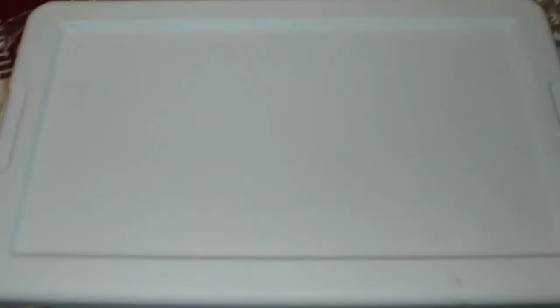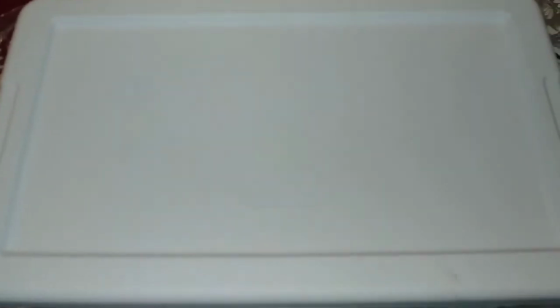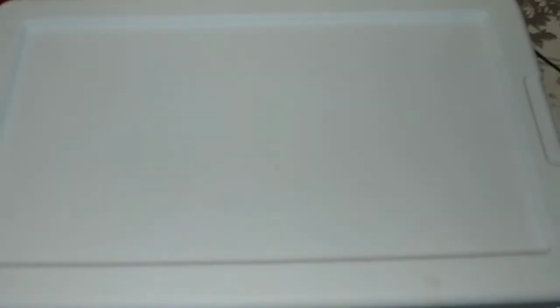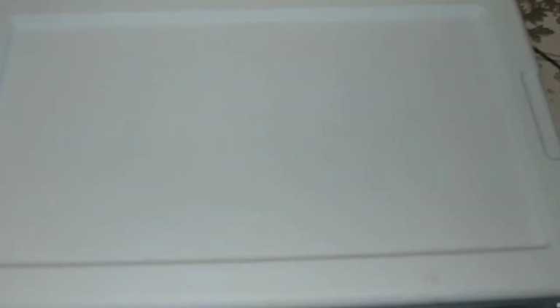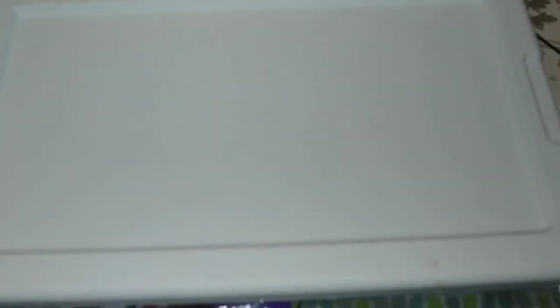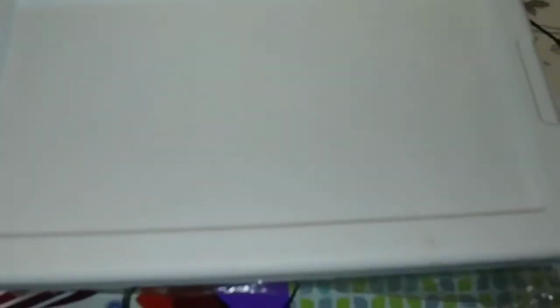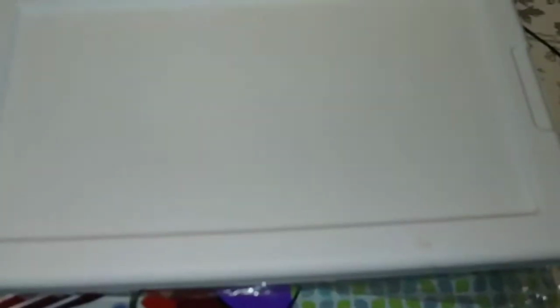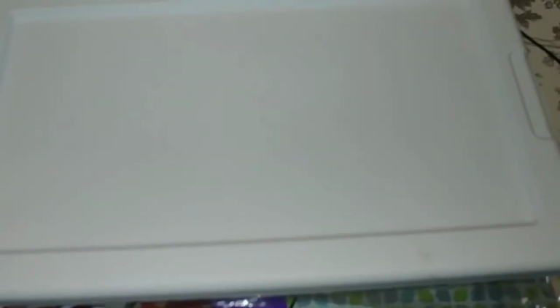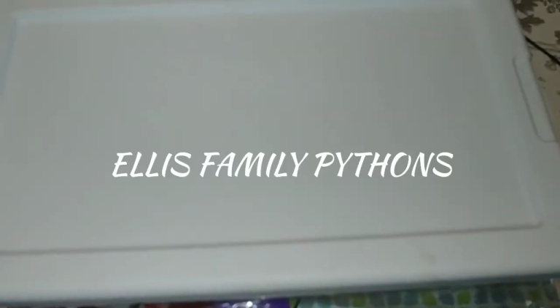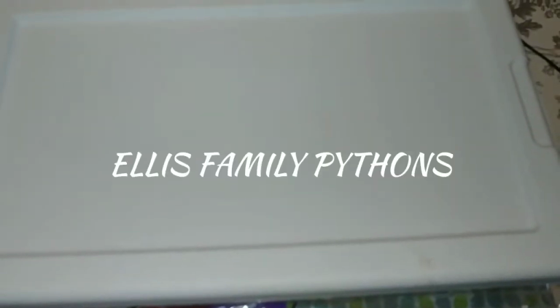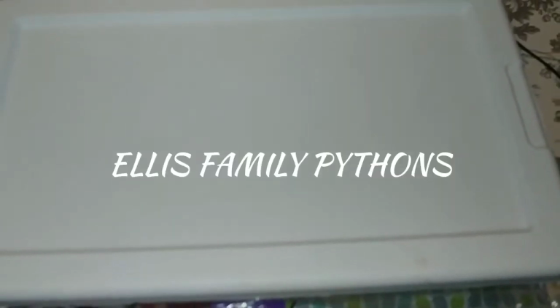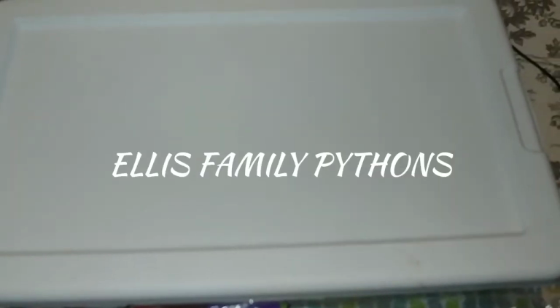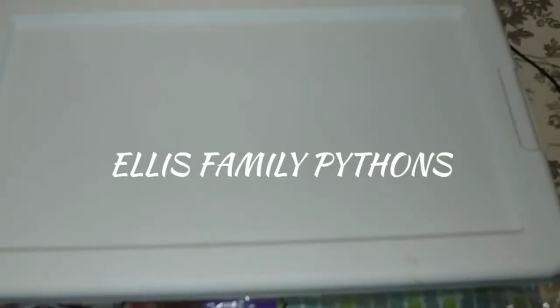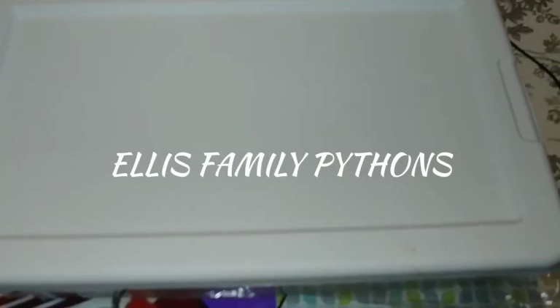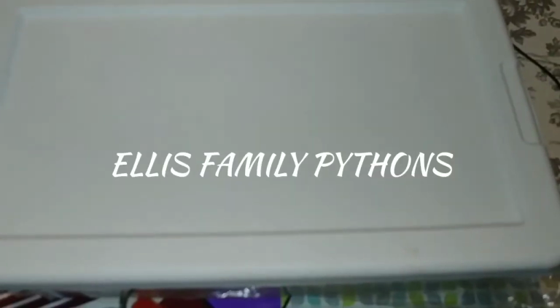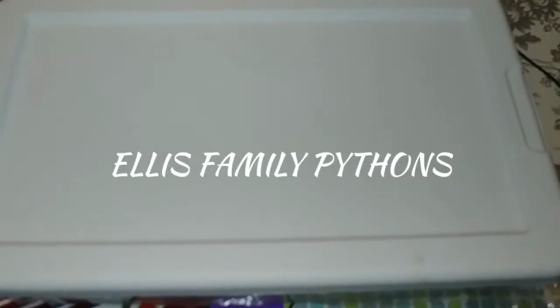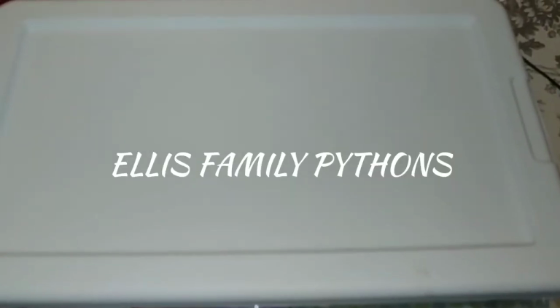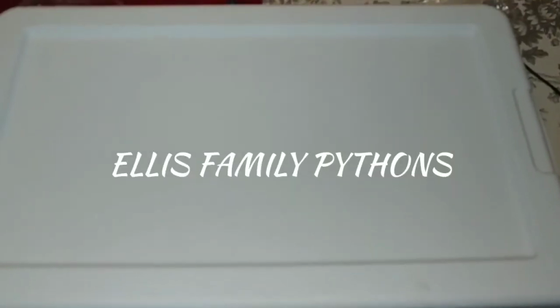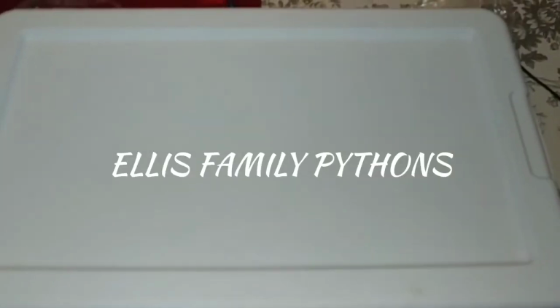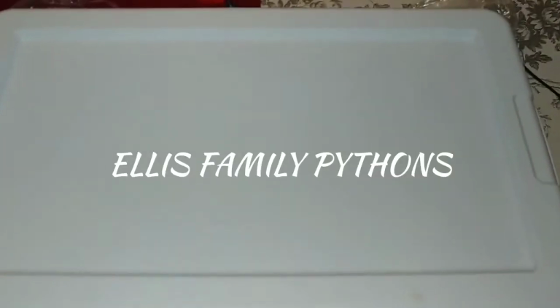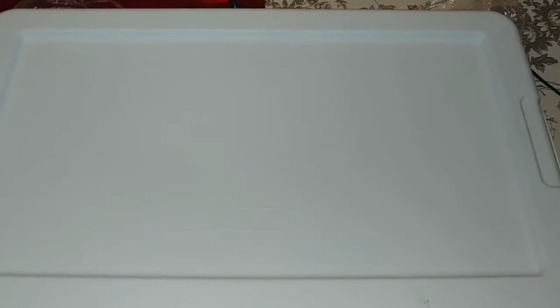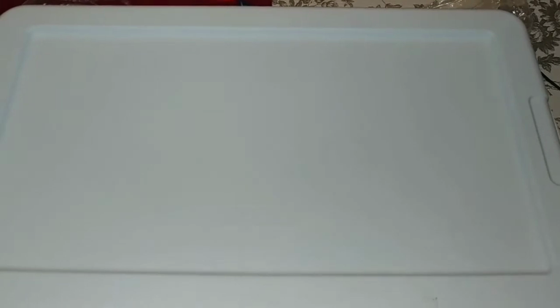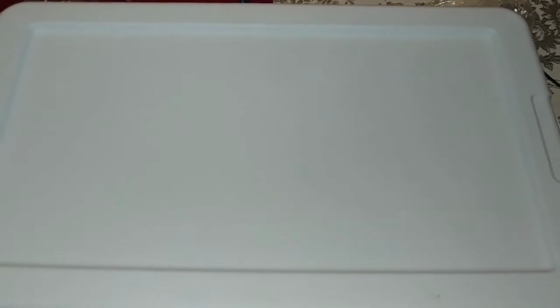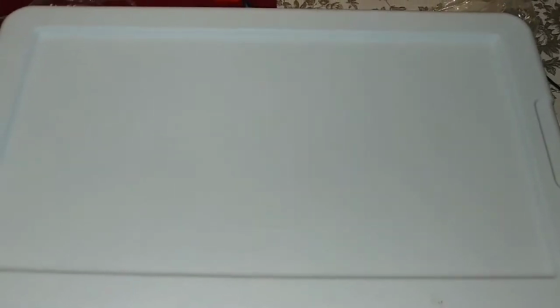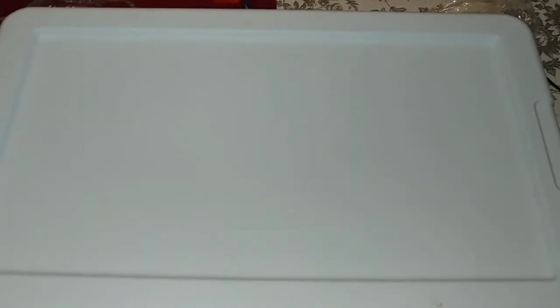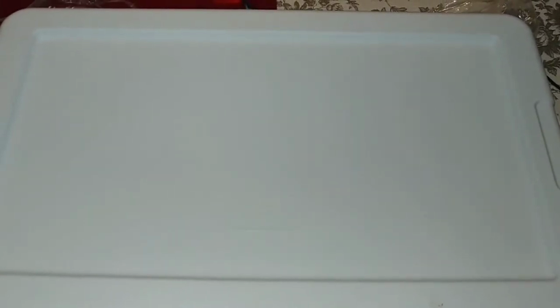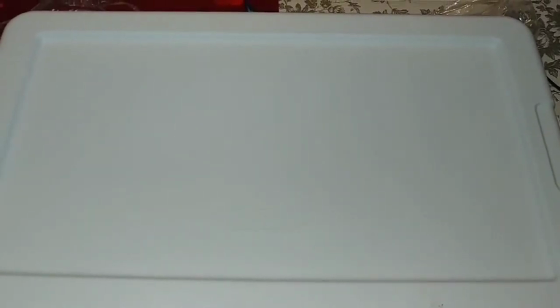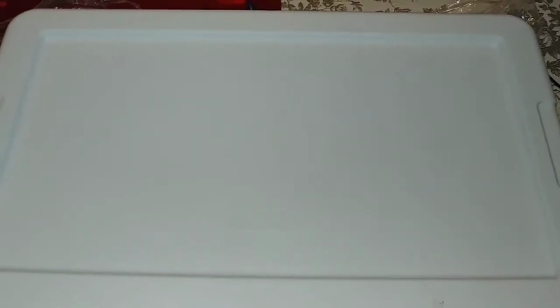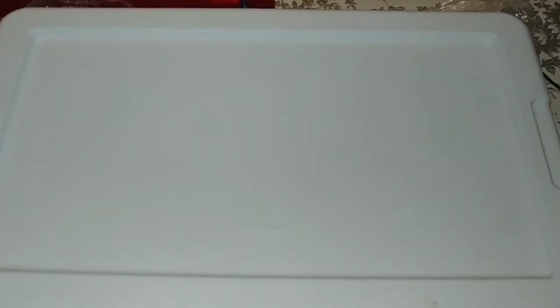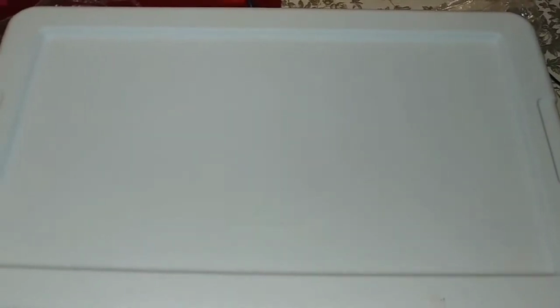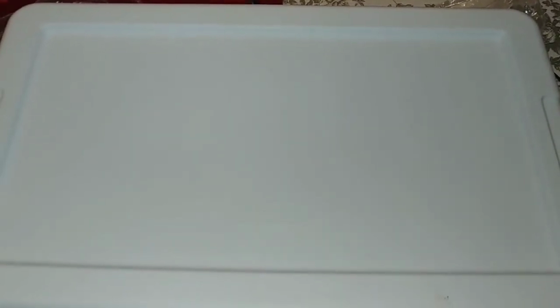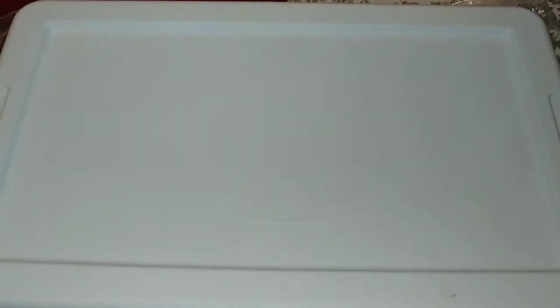What's up, YouTube? This is Antonio from LS Family Pythons, and today I'm bringing you the results of our pewter calico bred to our yellow belly female.